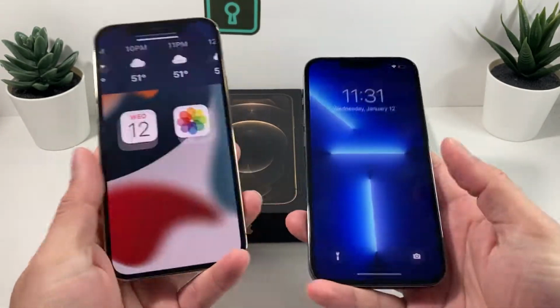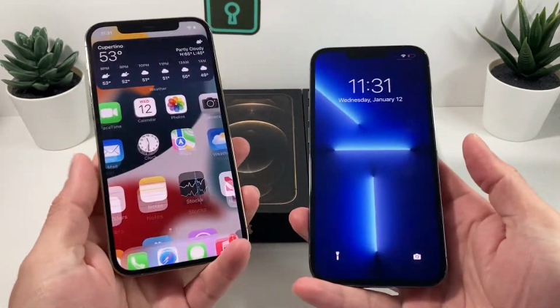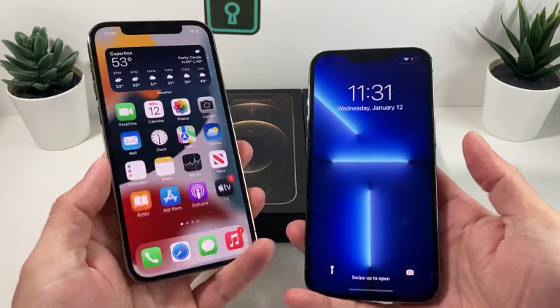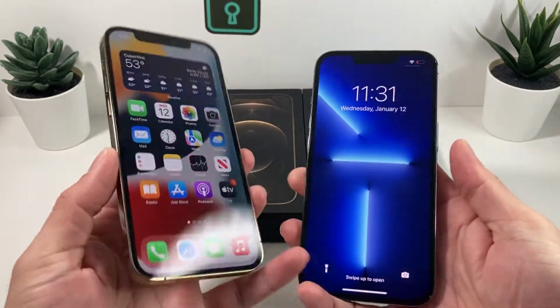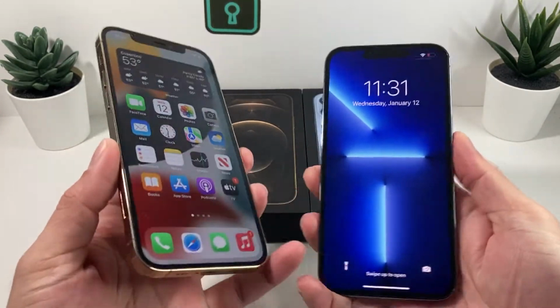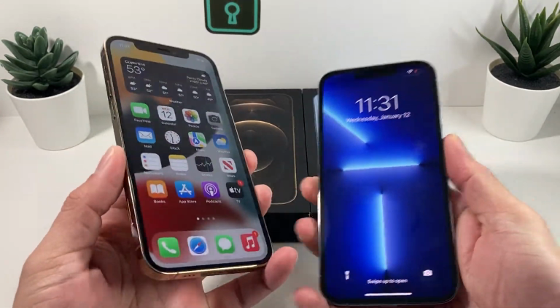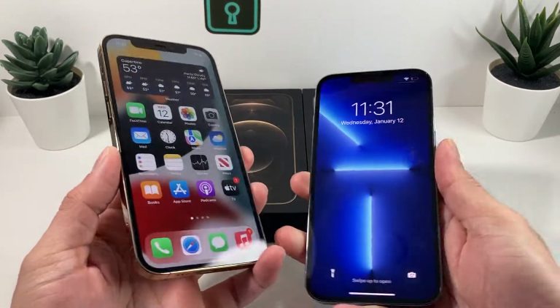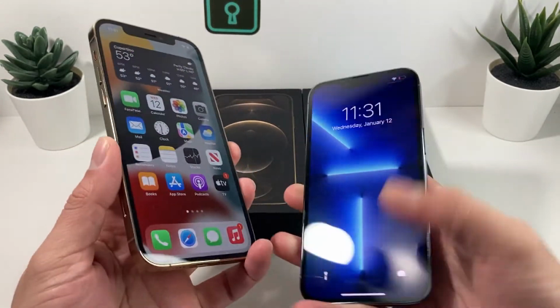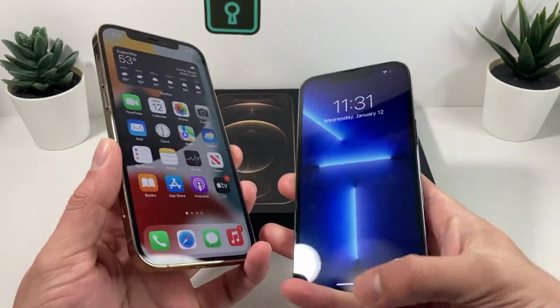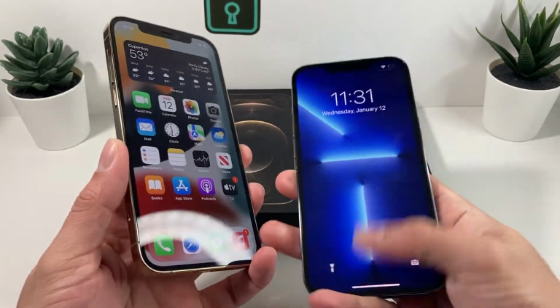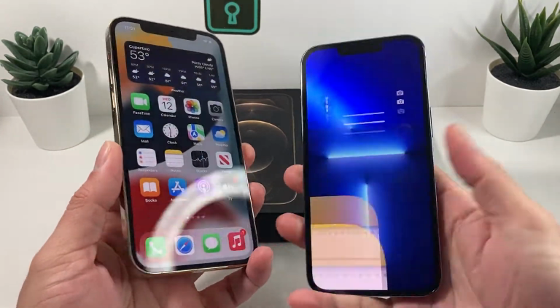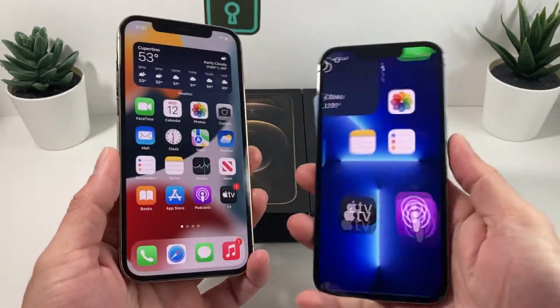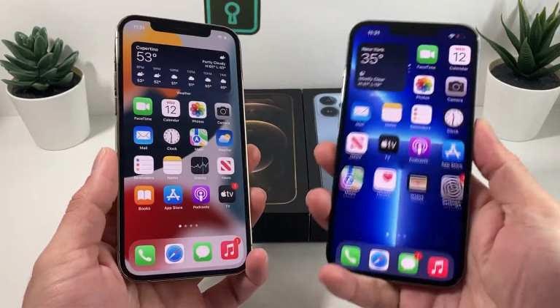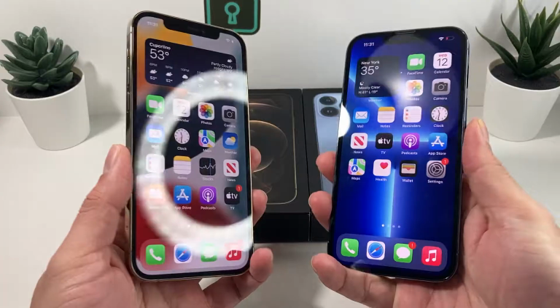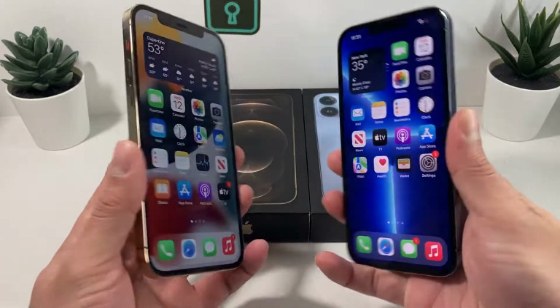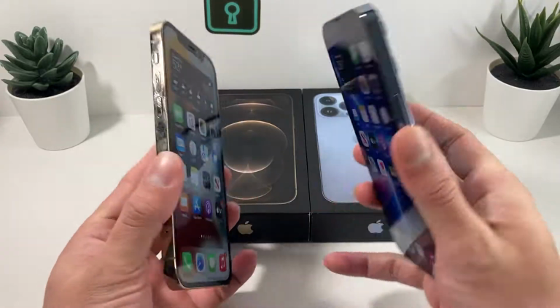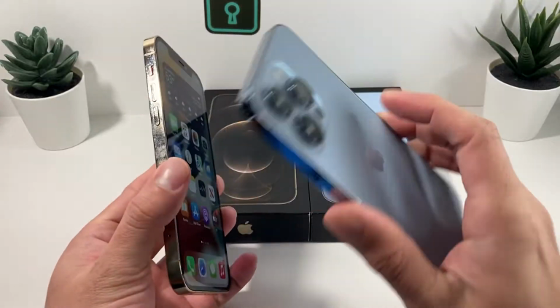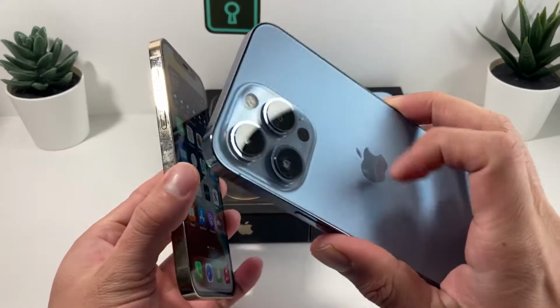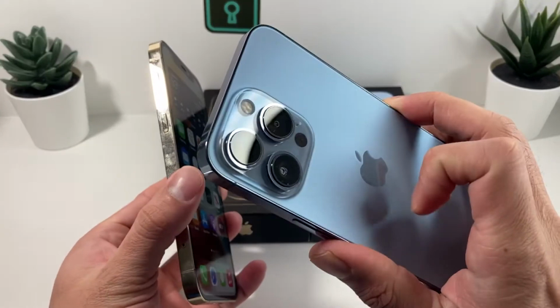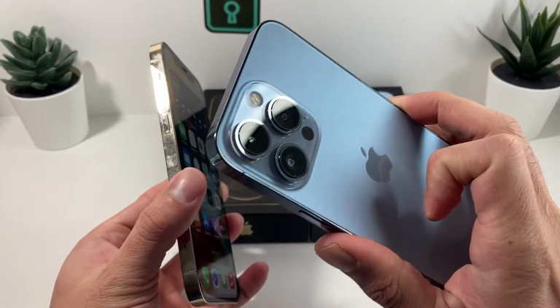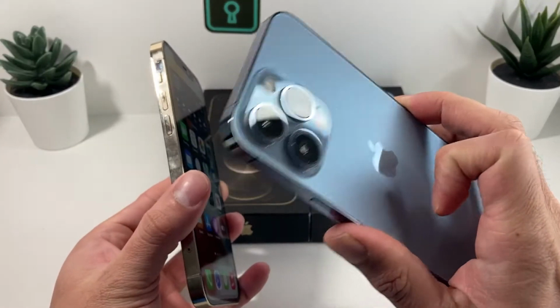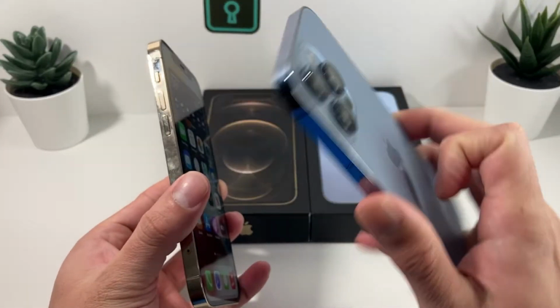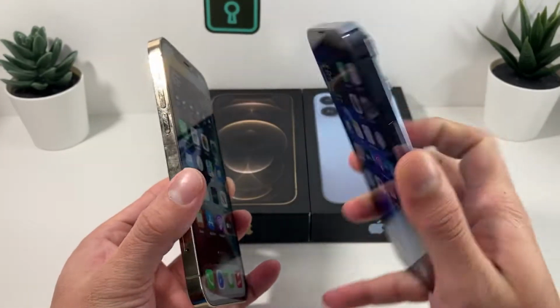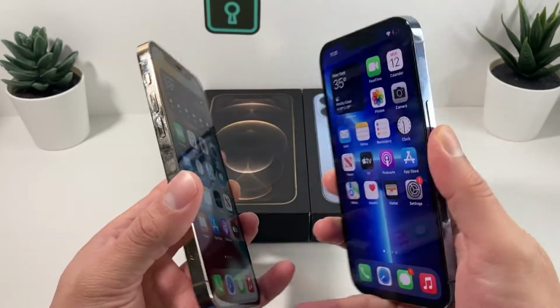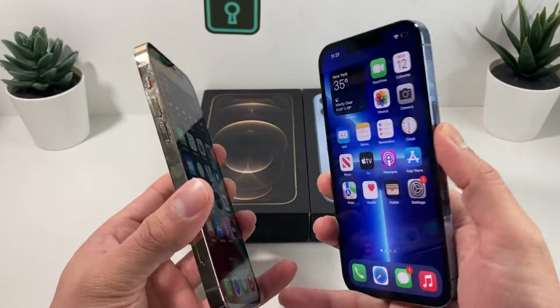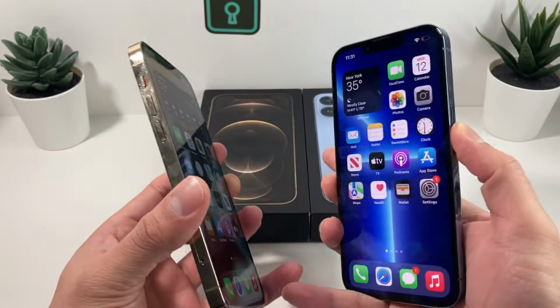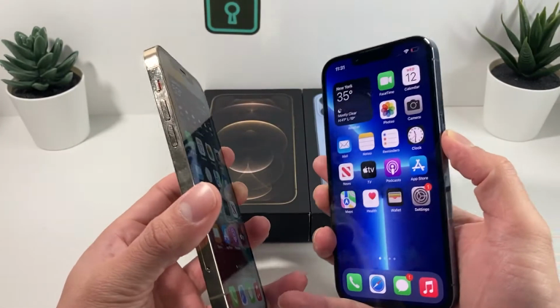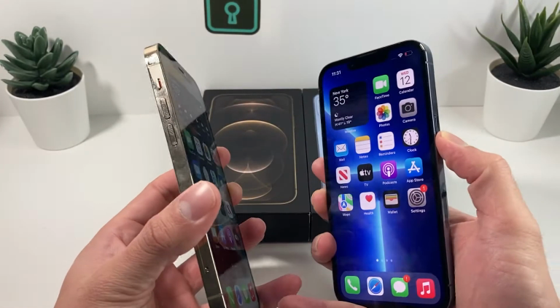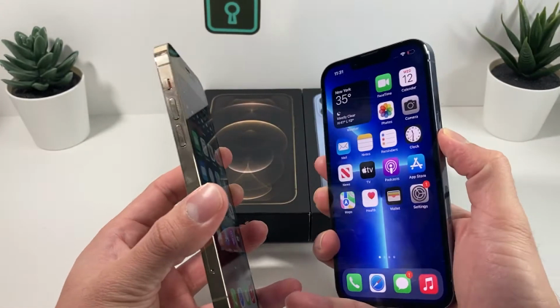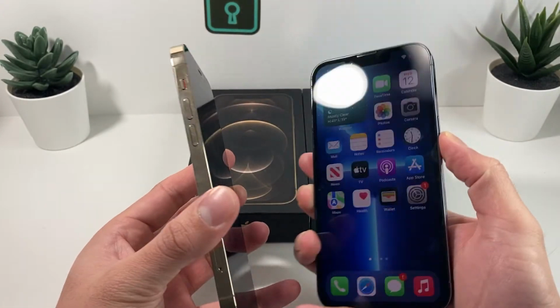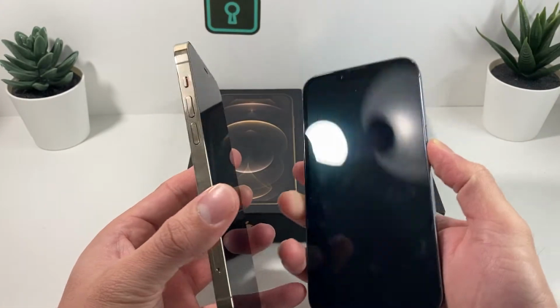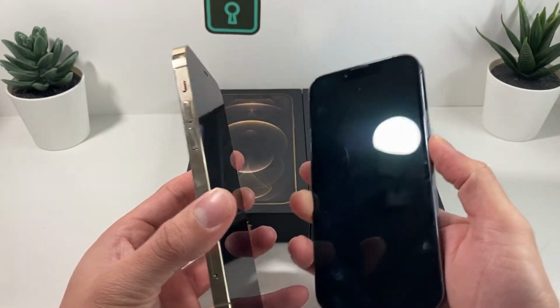So as you can see here, I have the gold and the Sierra Blue, which is the new premium color of the 13 Pro.